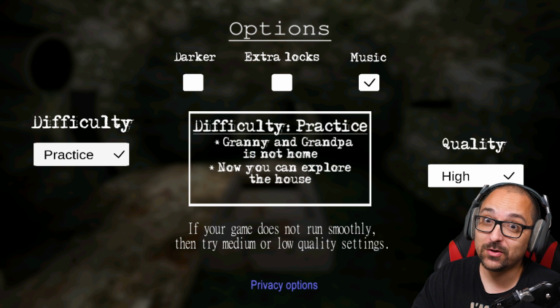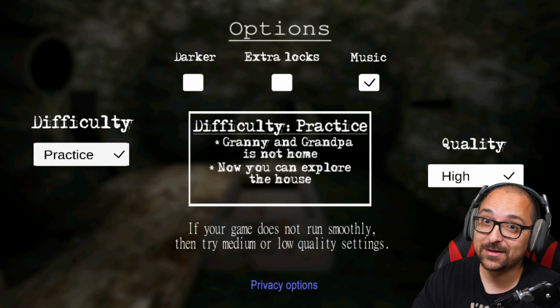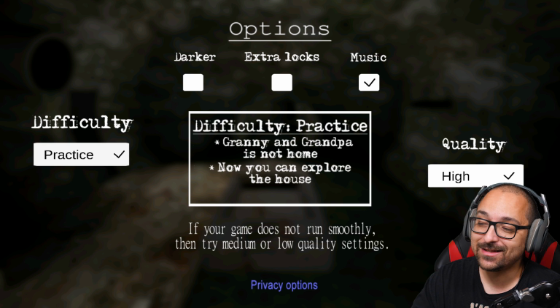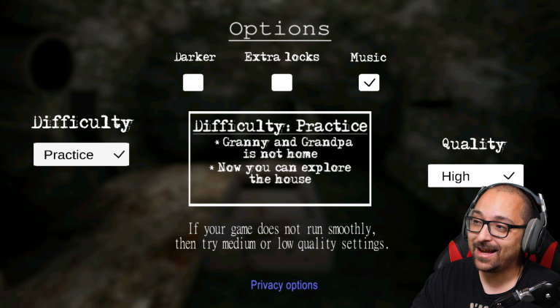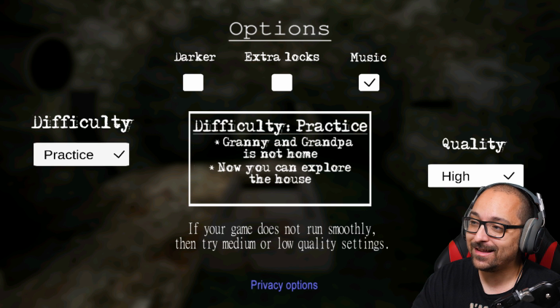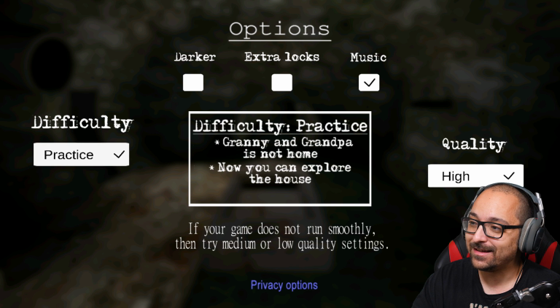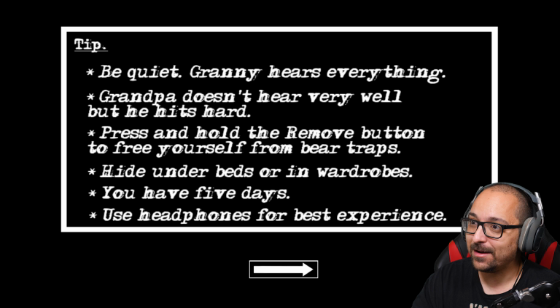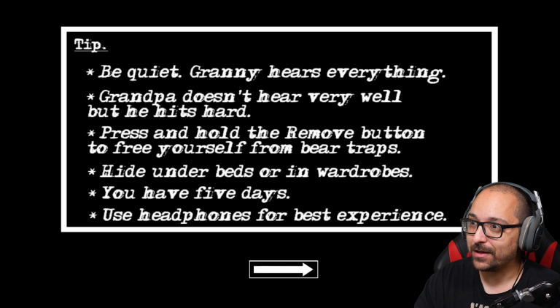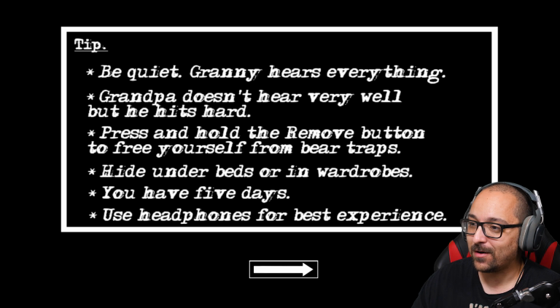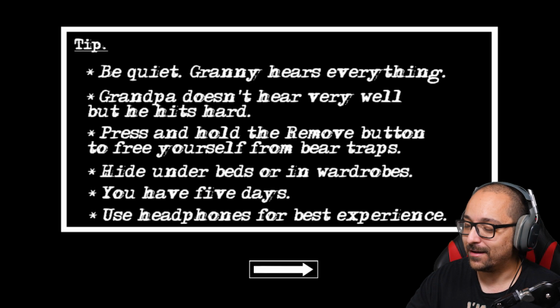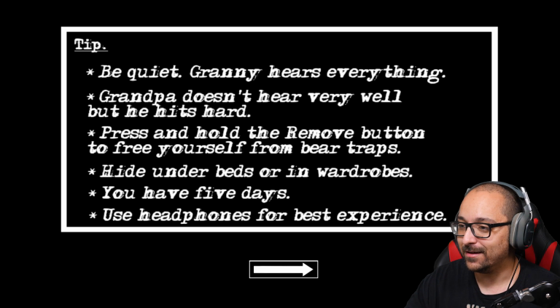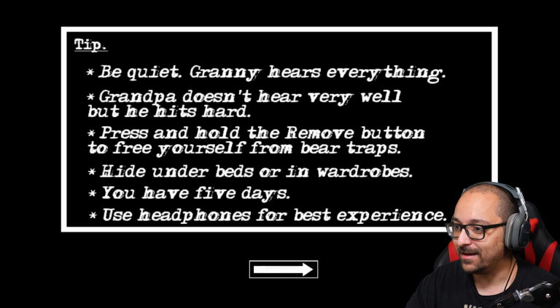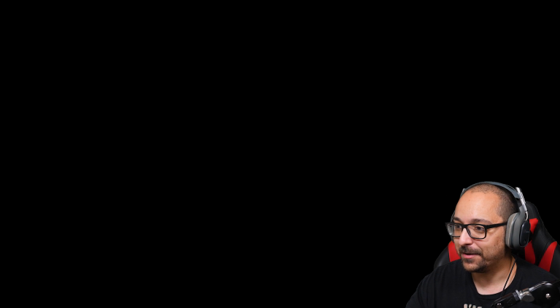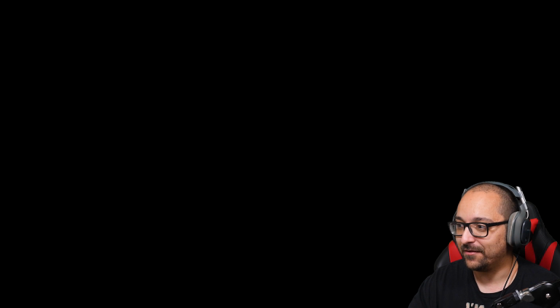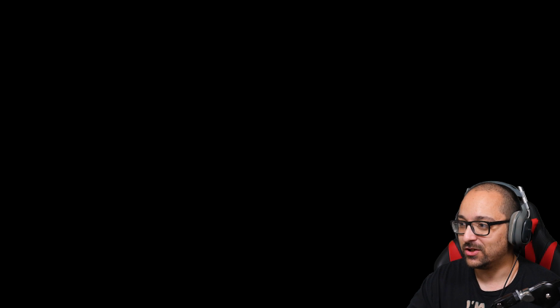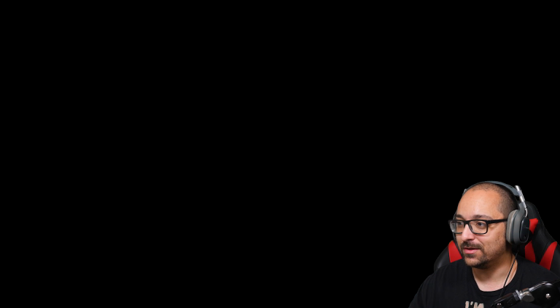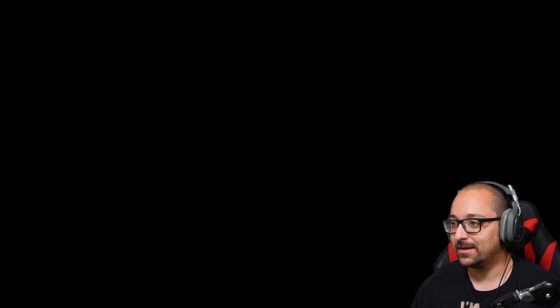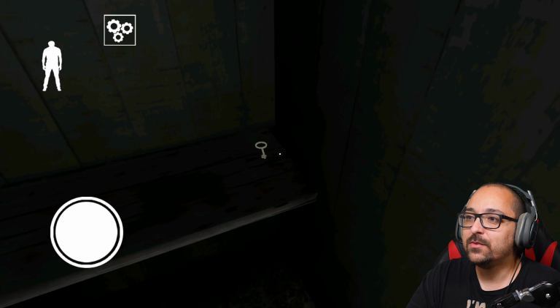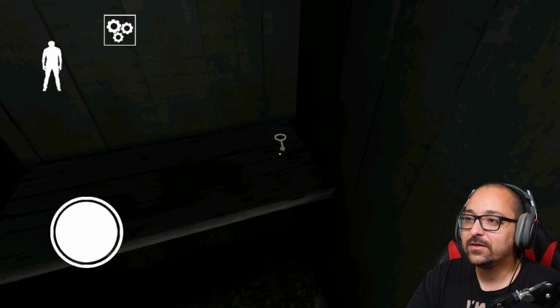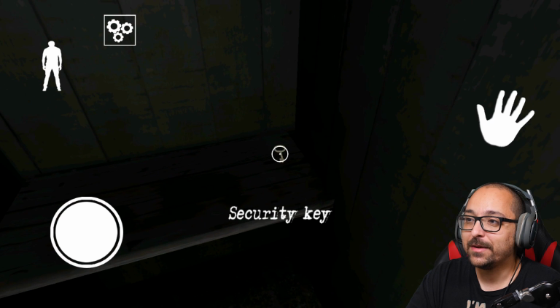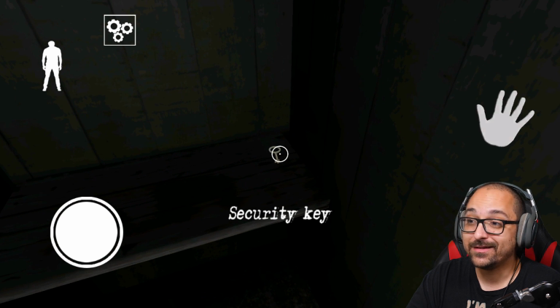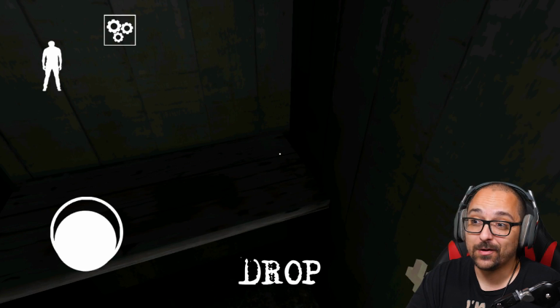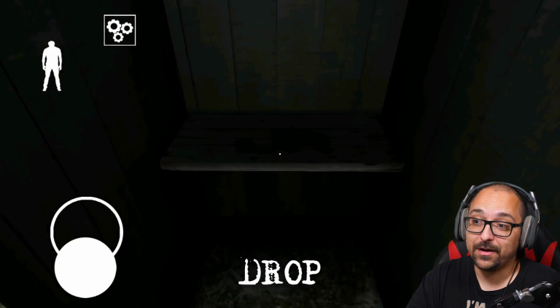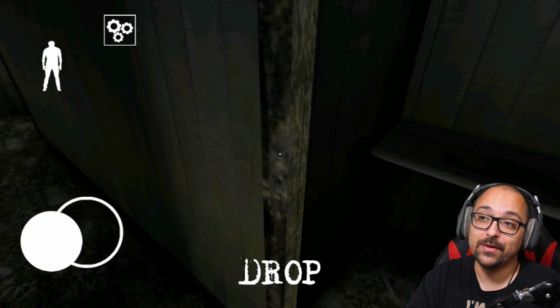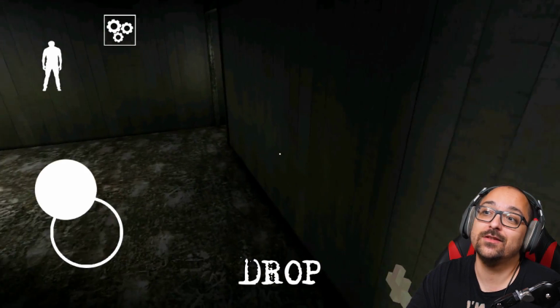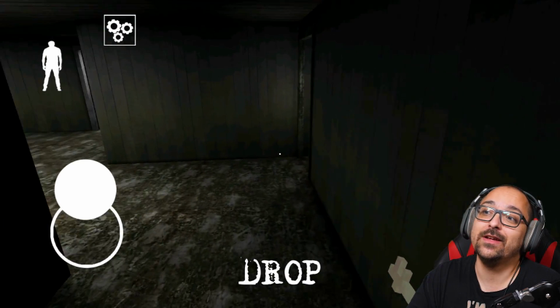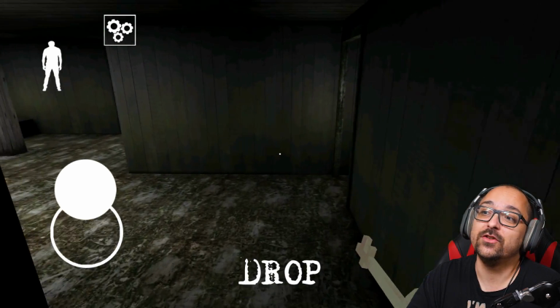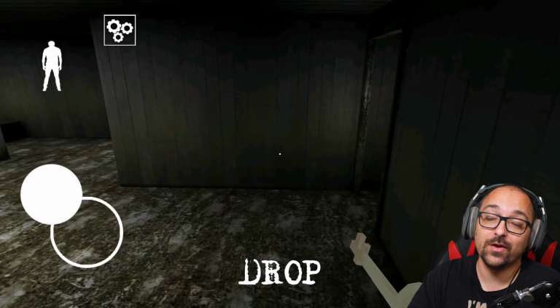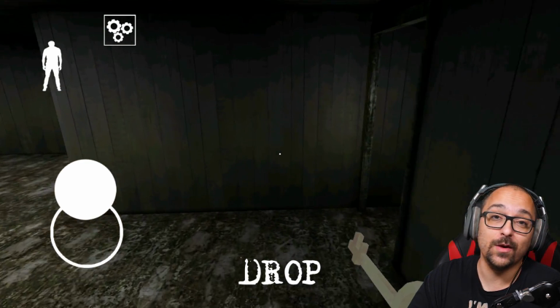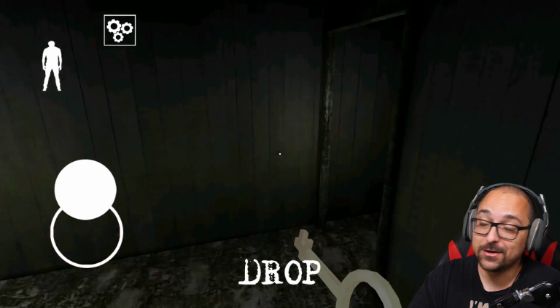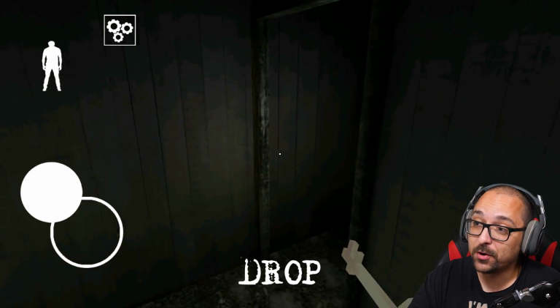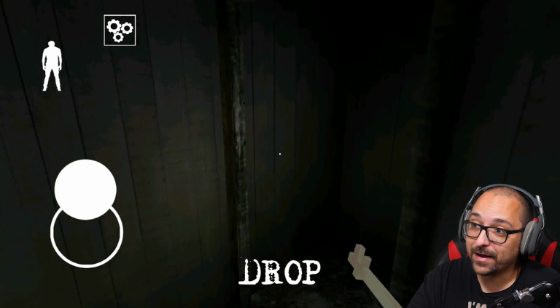No jump scares today unless I die by the Kraken, then I'm gonna have issues. When we start, because there's no grandpa, we get the security key straight away, which is perfect.